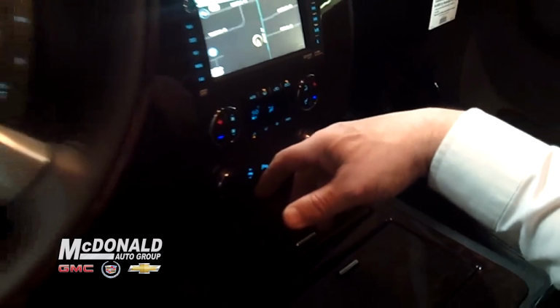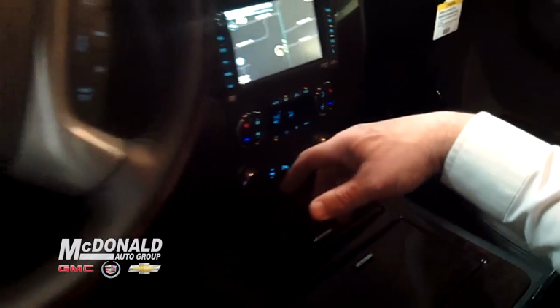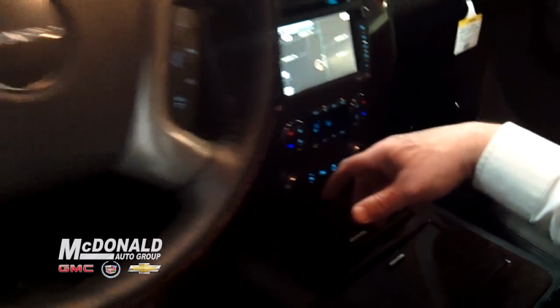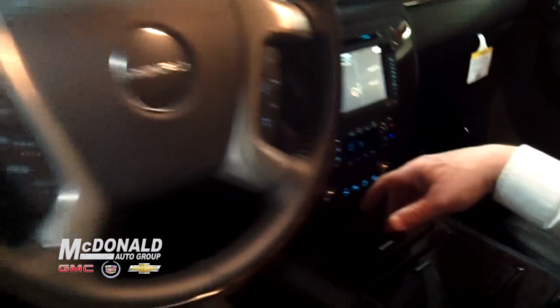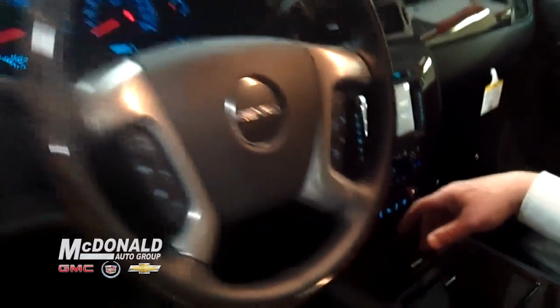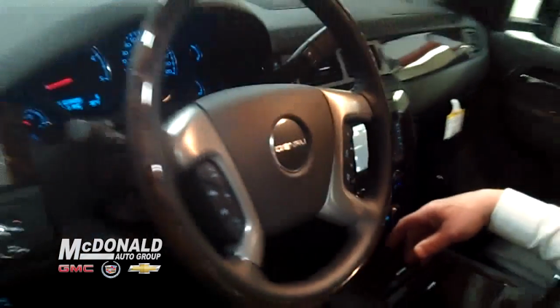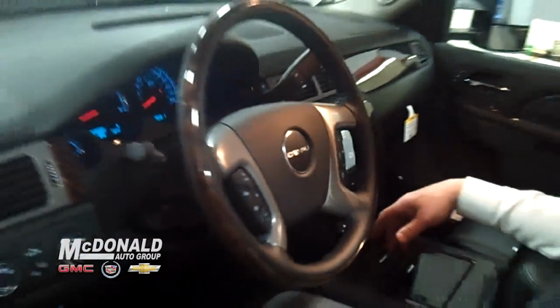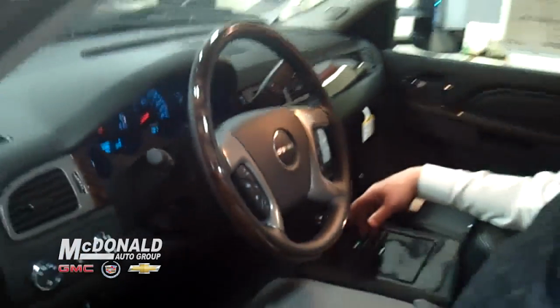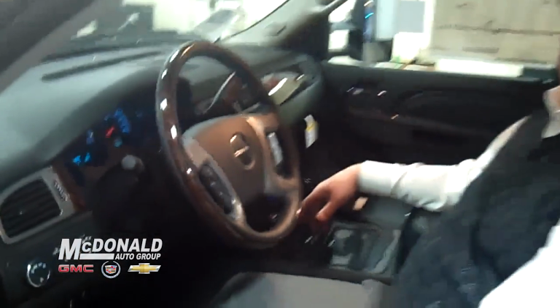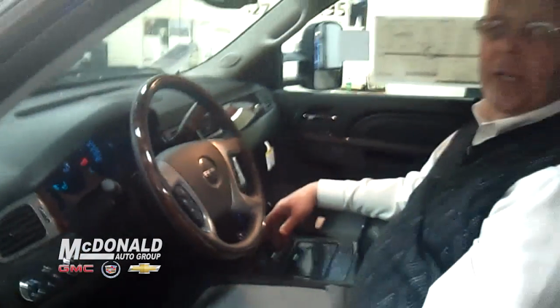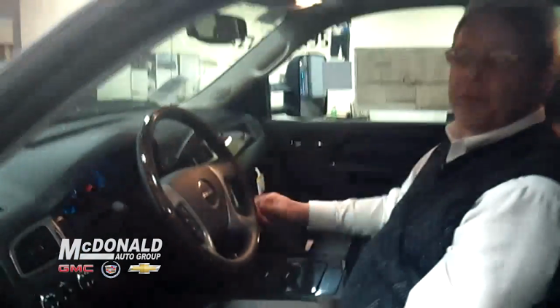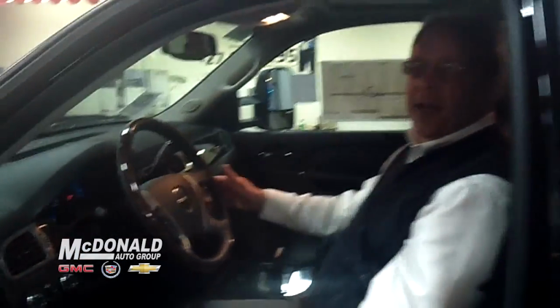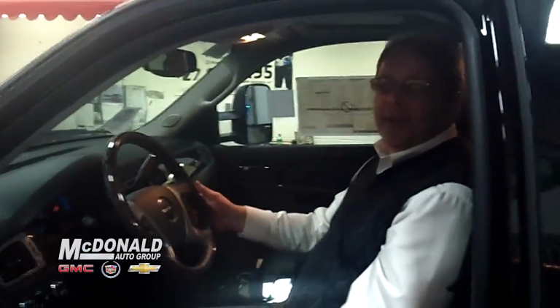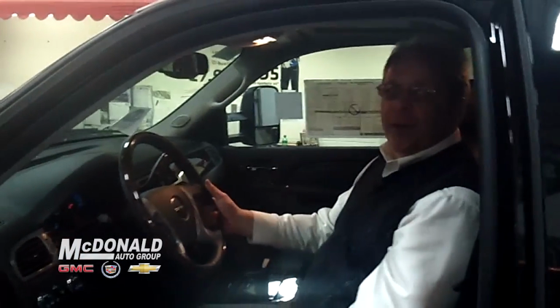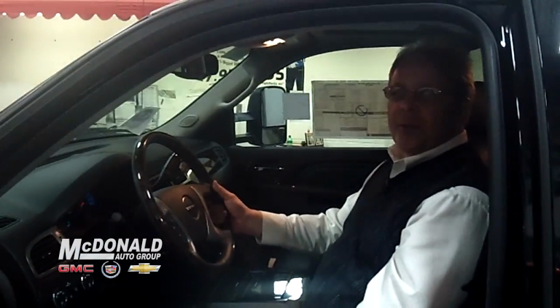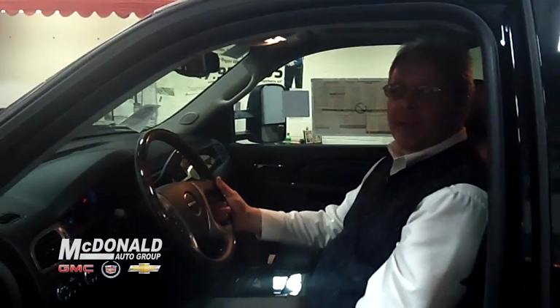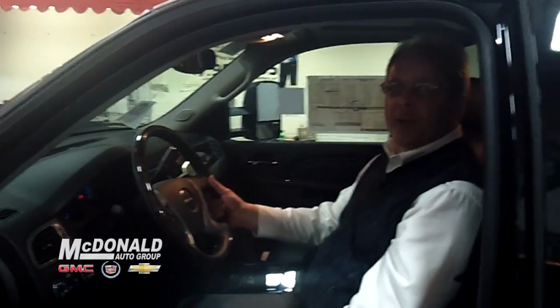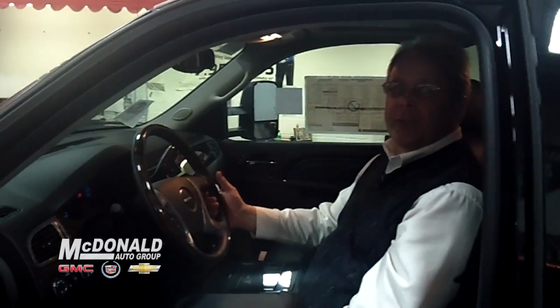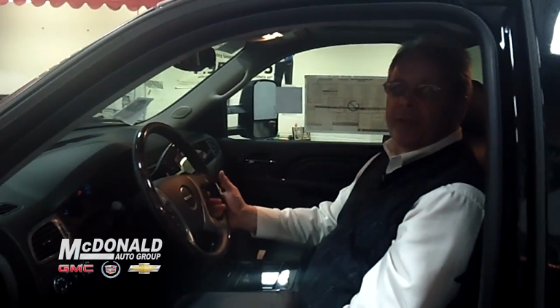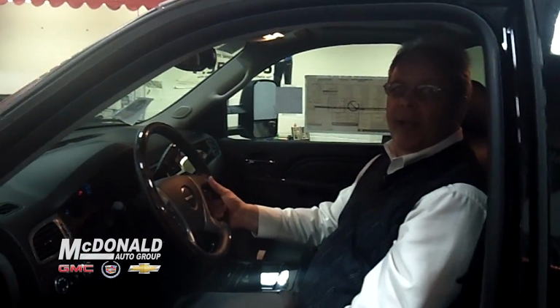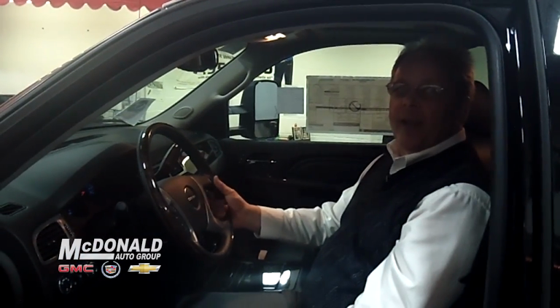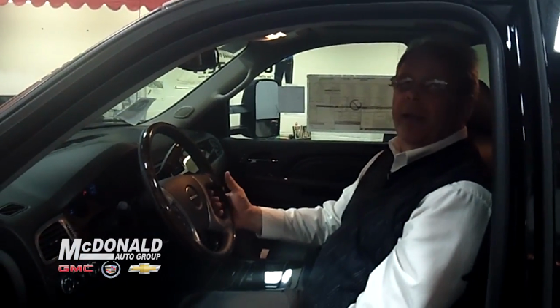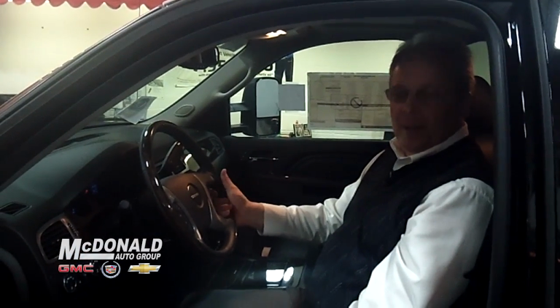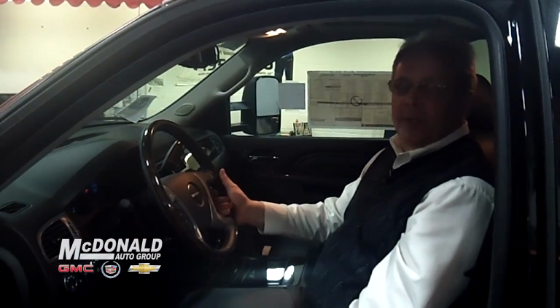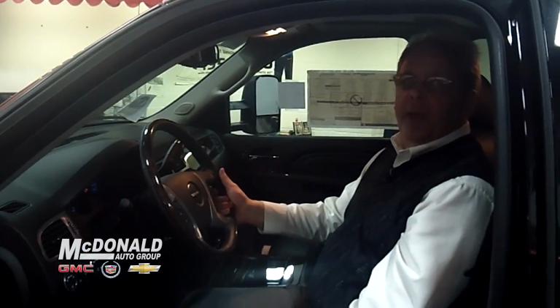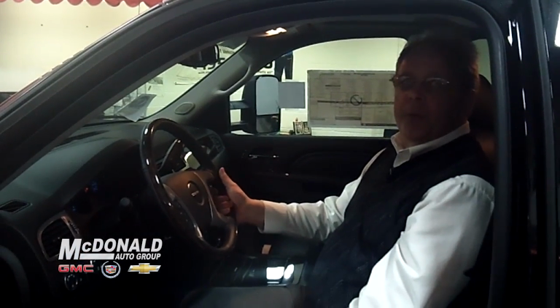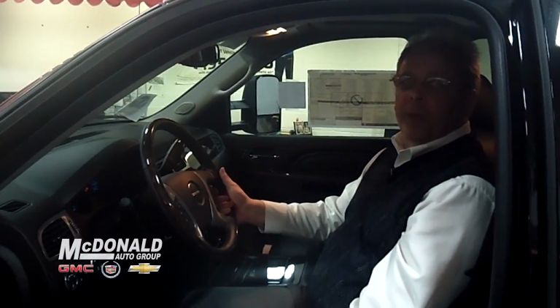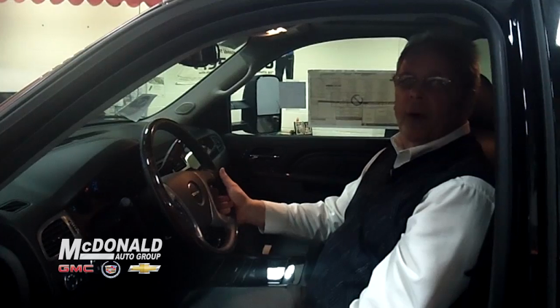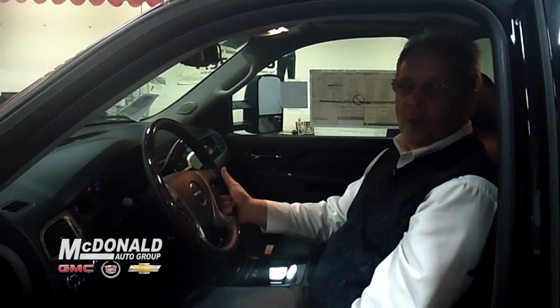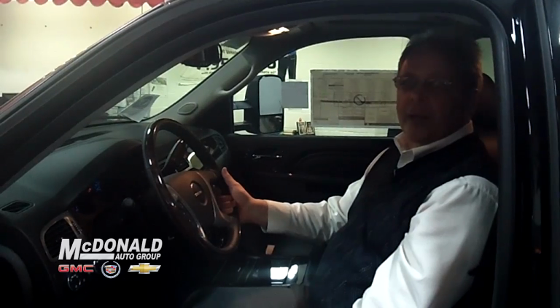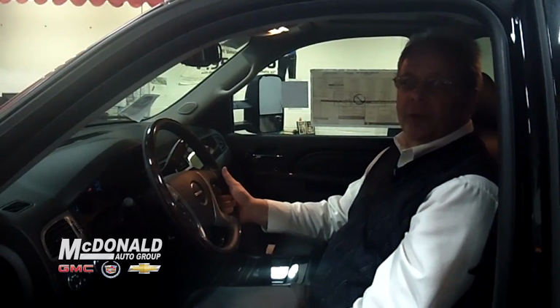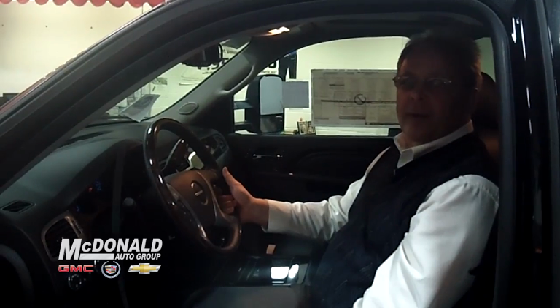Do me a favor — at your earliest convenience, get on in here to McDonald's GMC Cadillac and let me help you pick out your next truck.